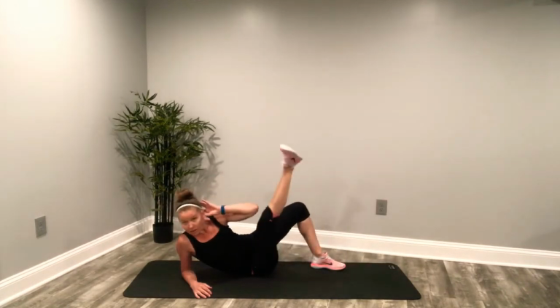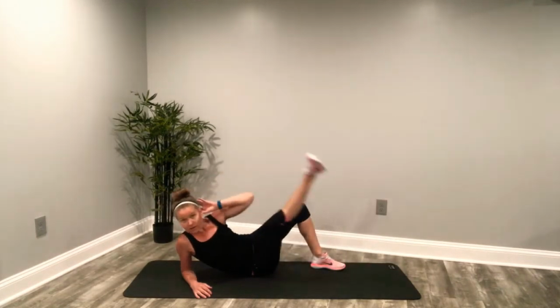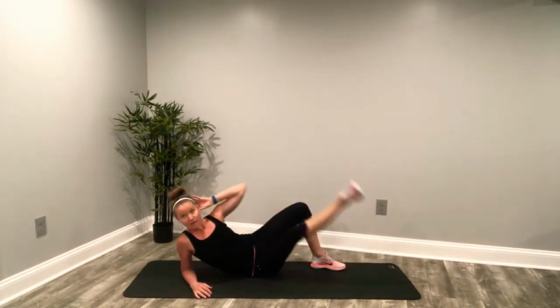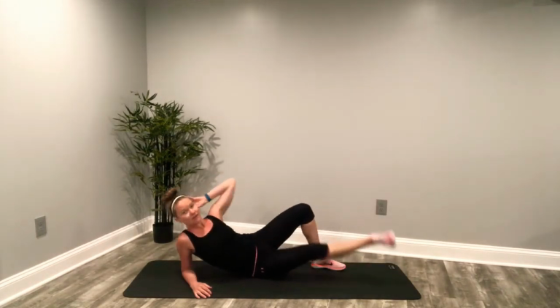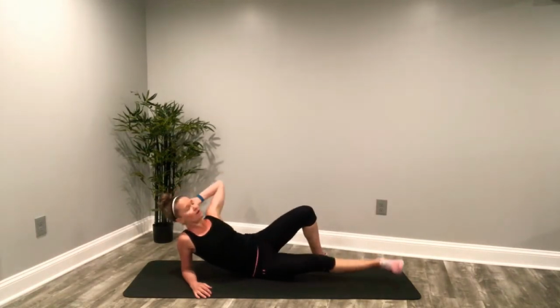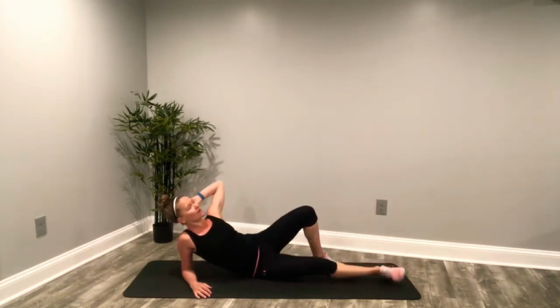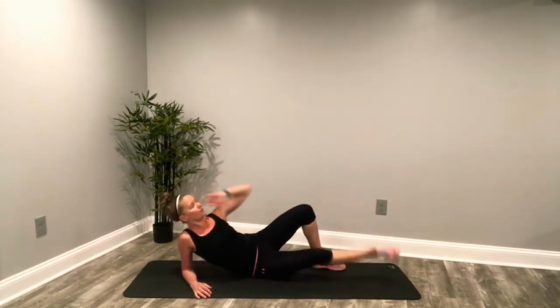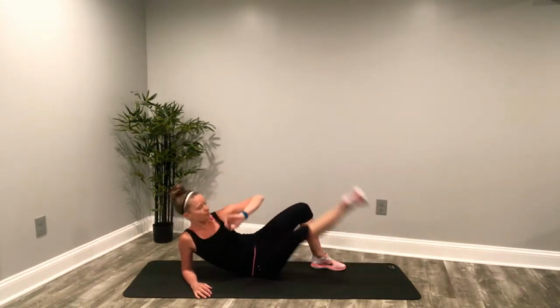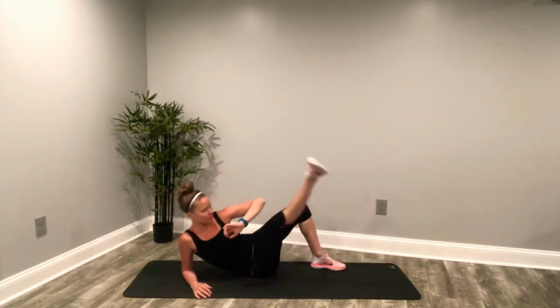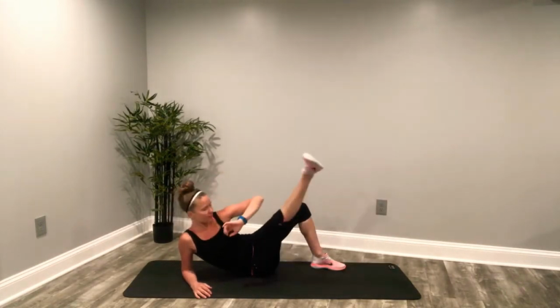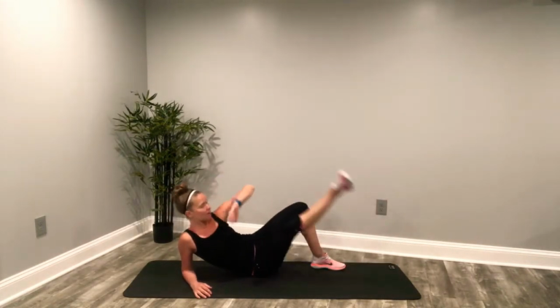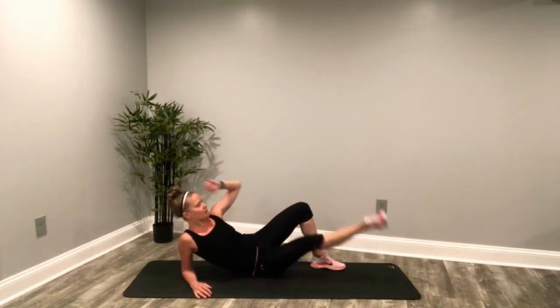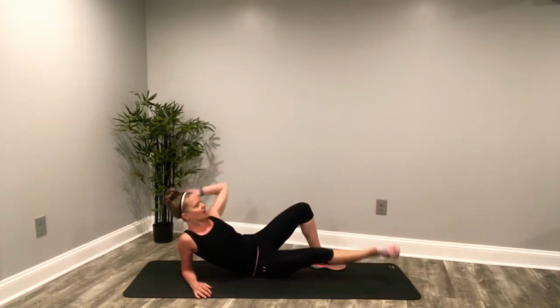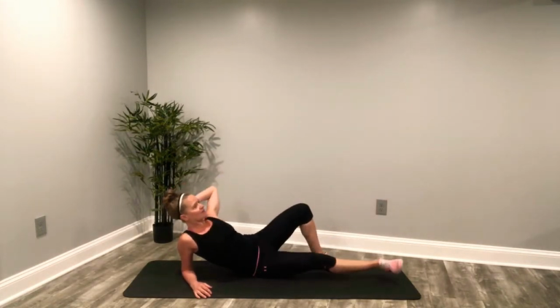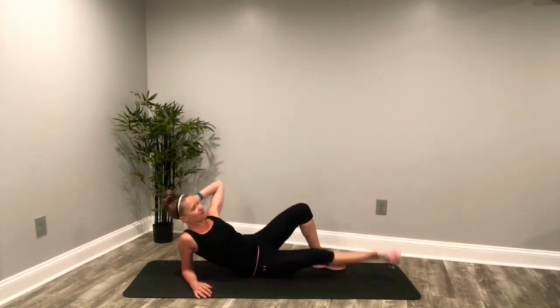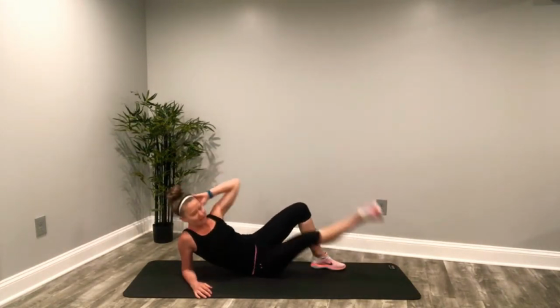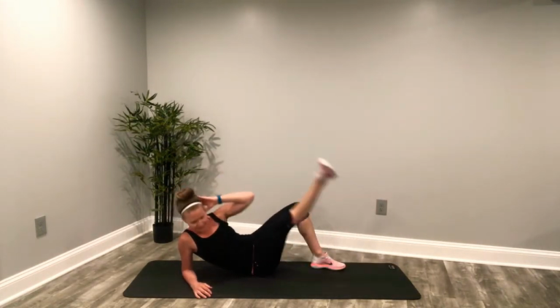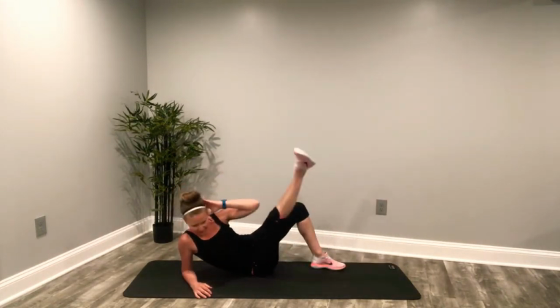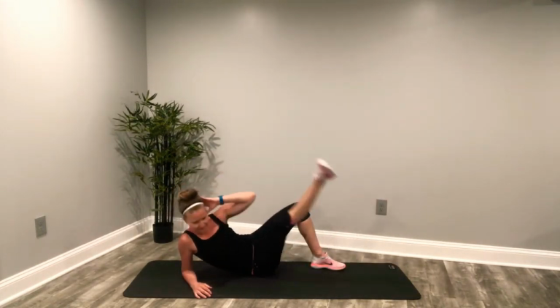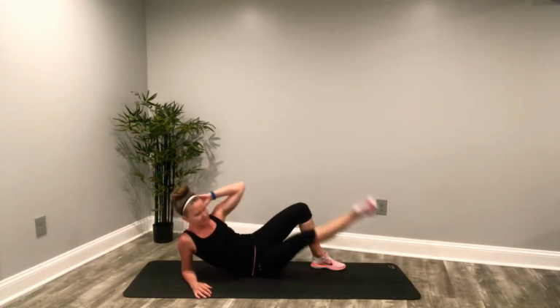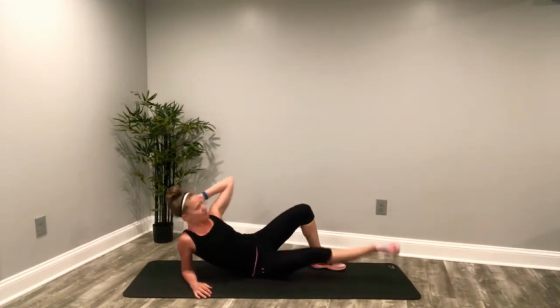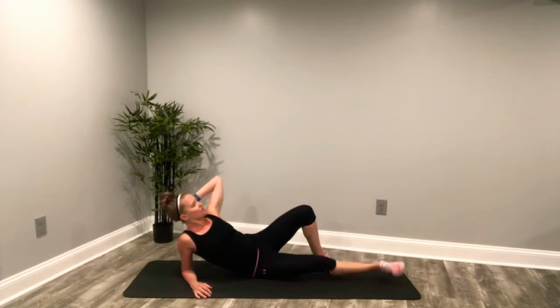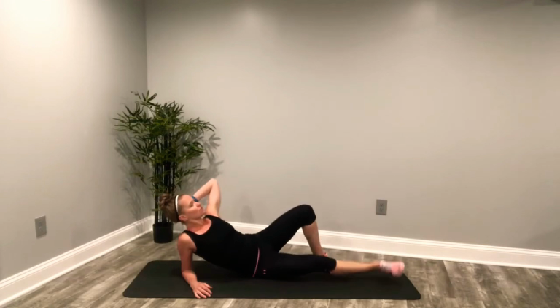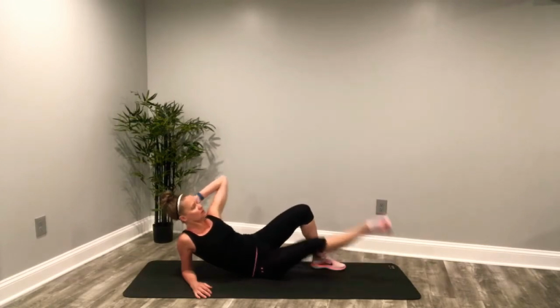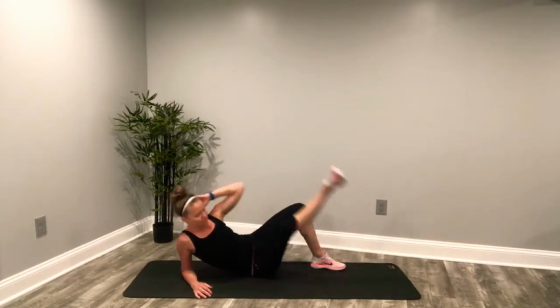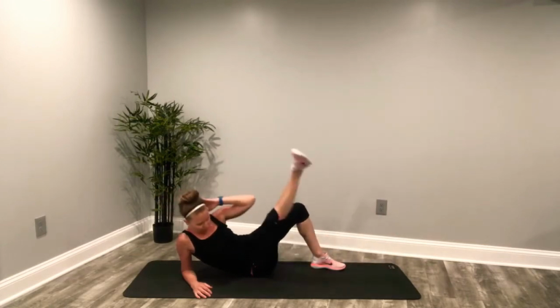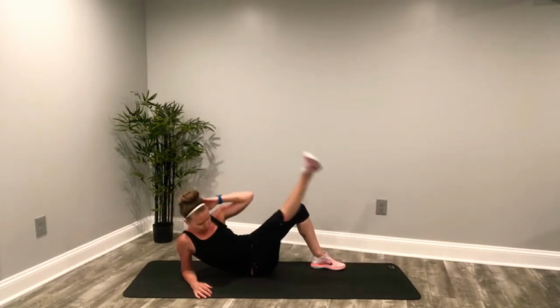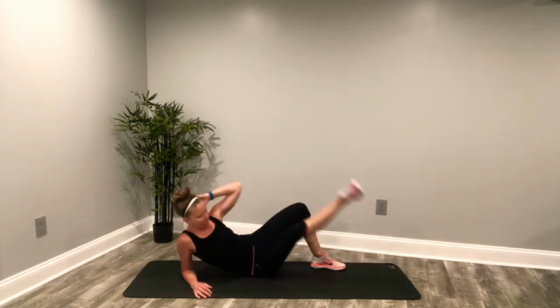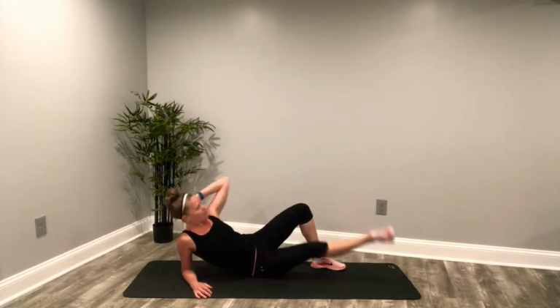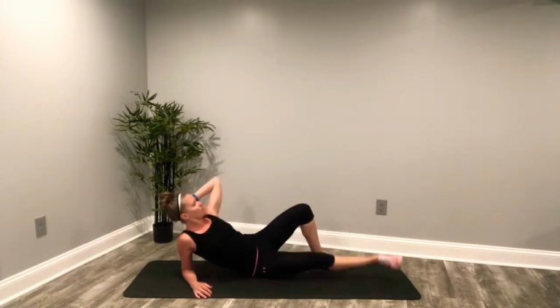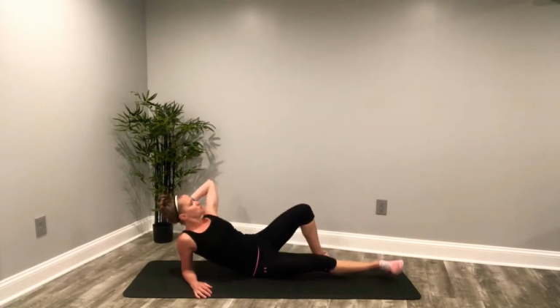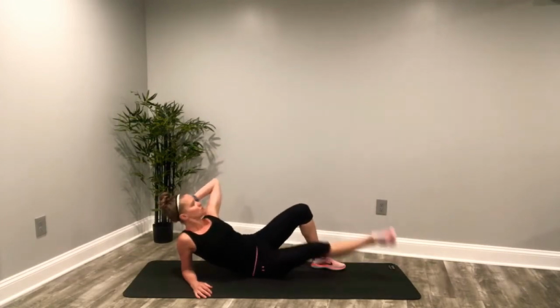Keep it going. Last five seconds. Three, two.